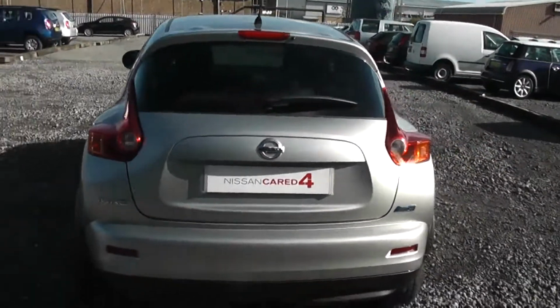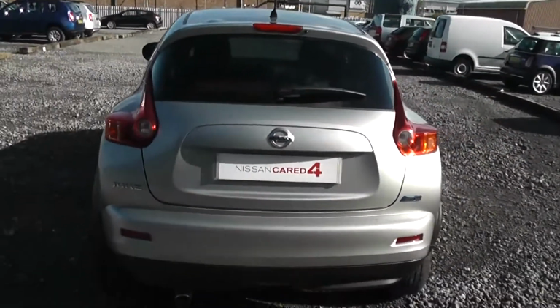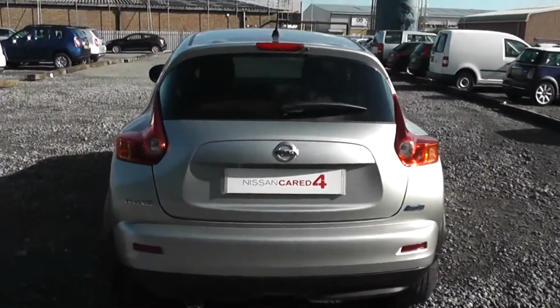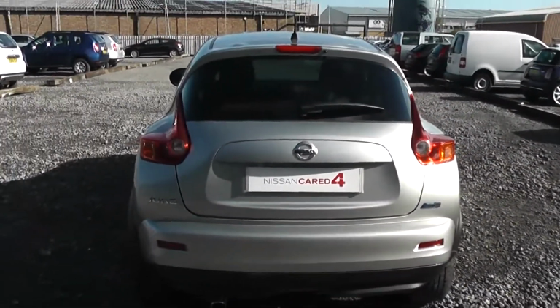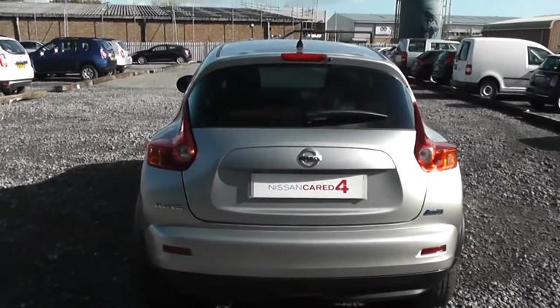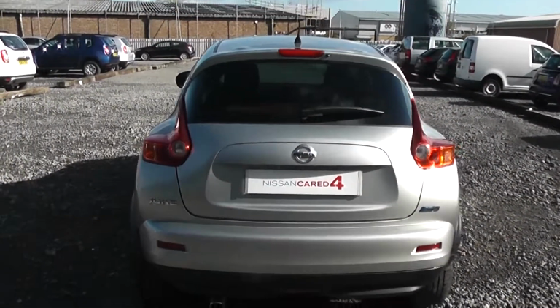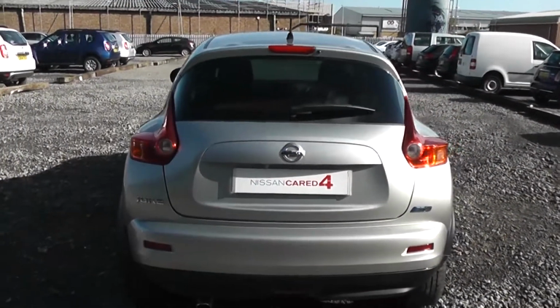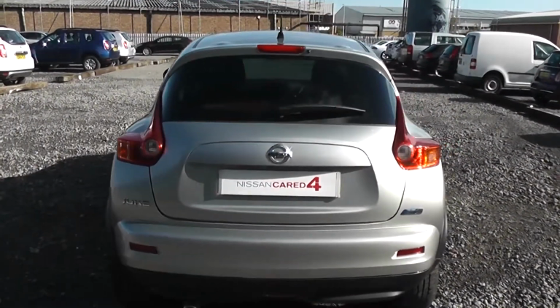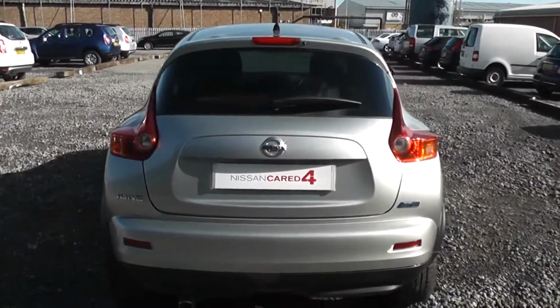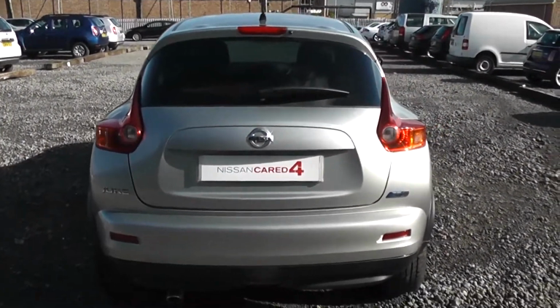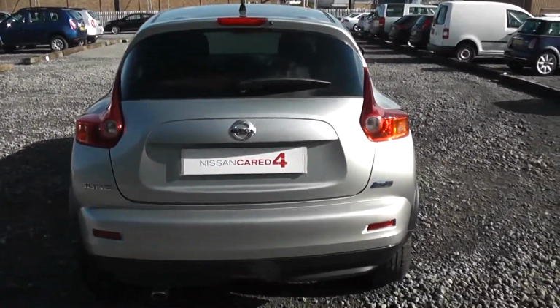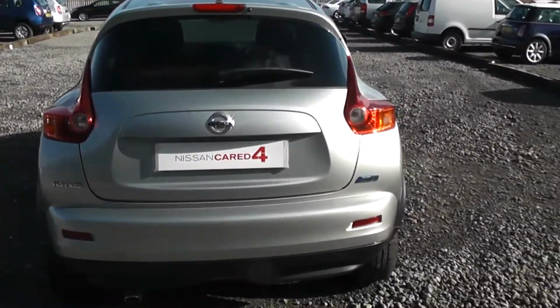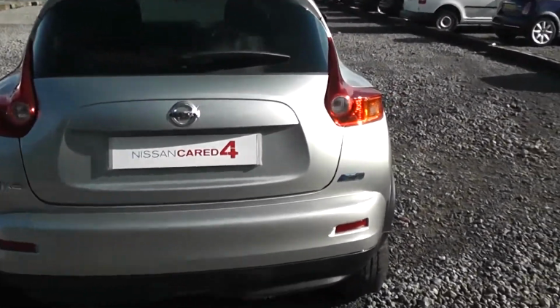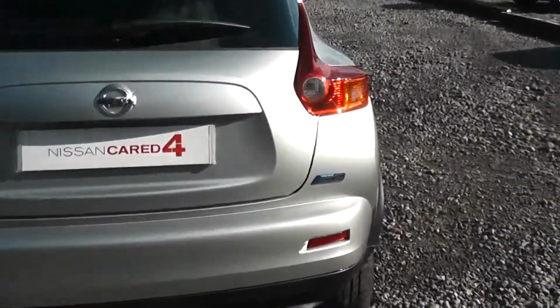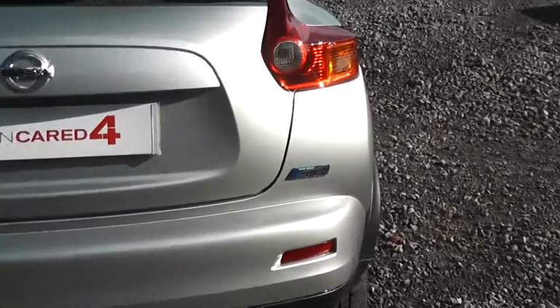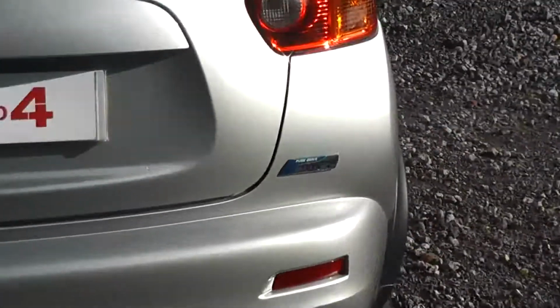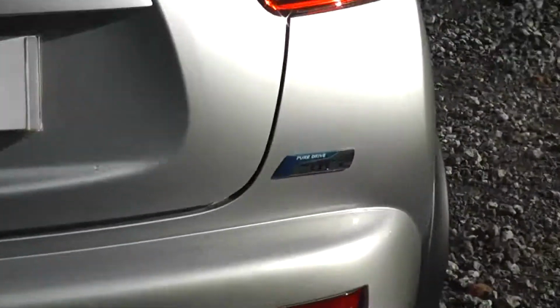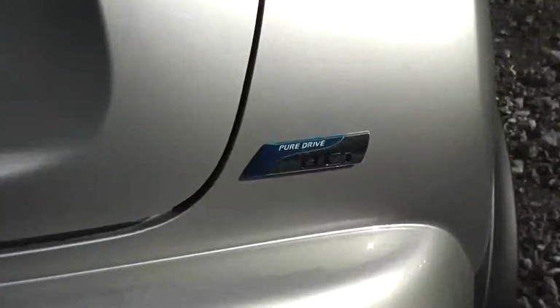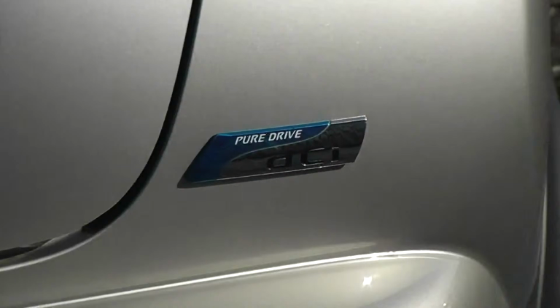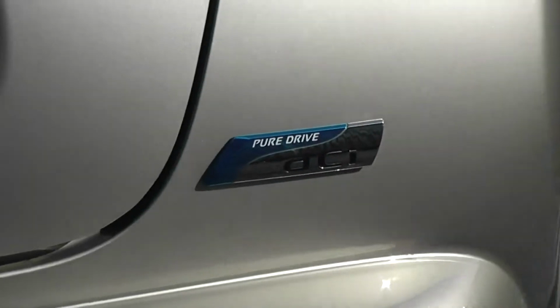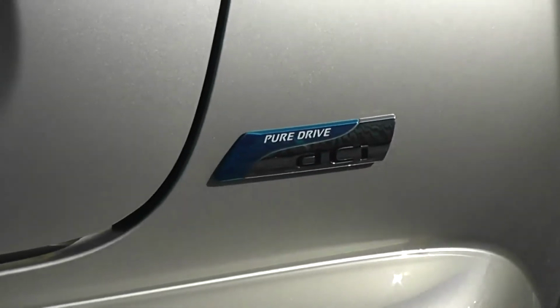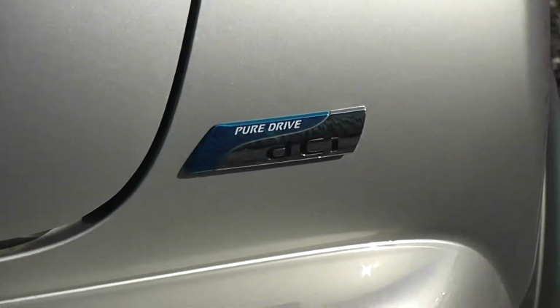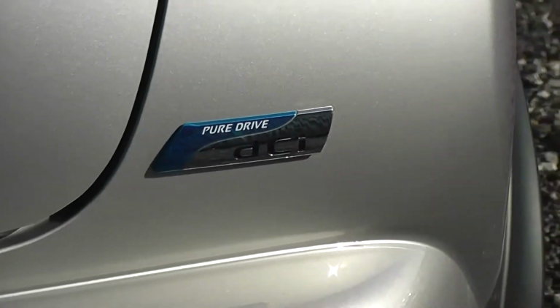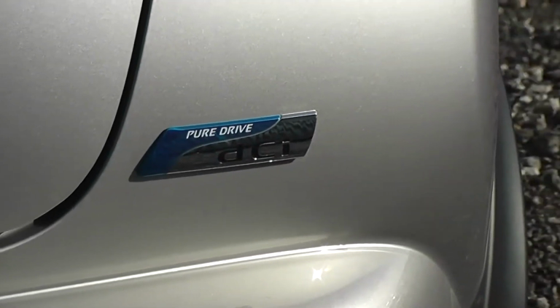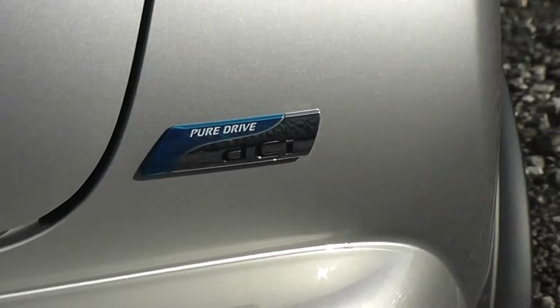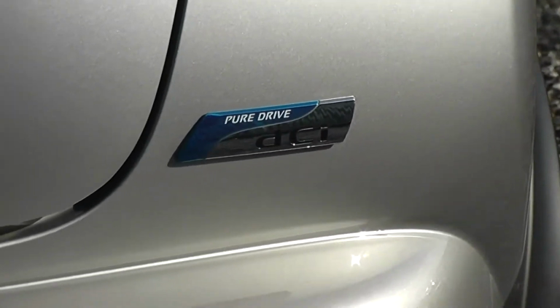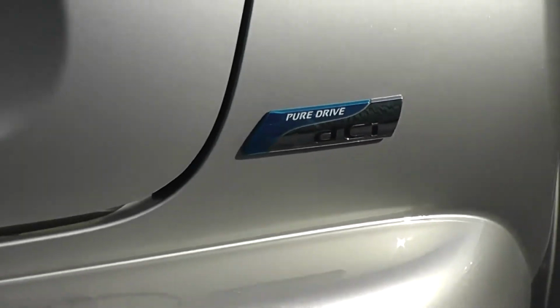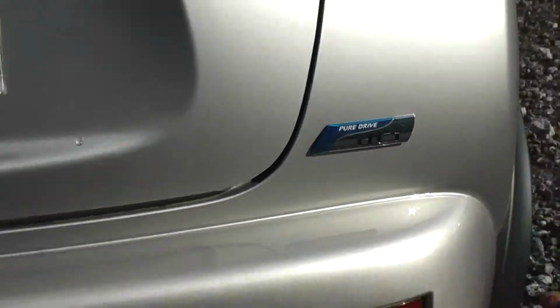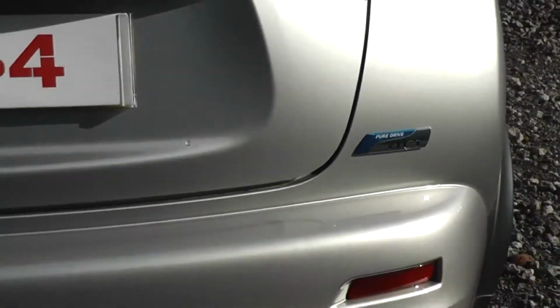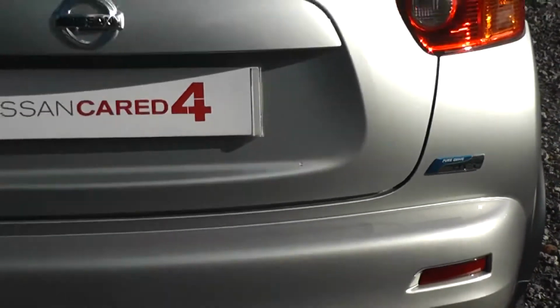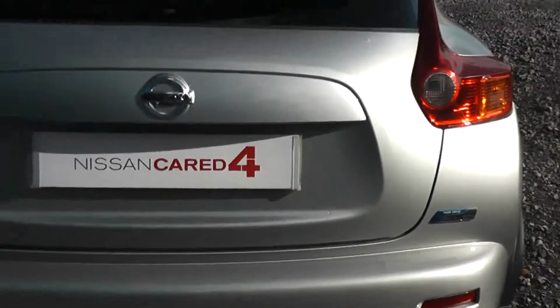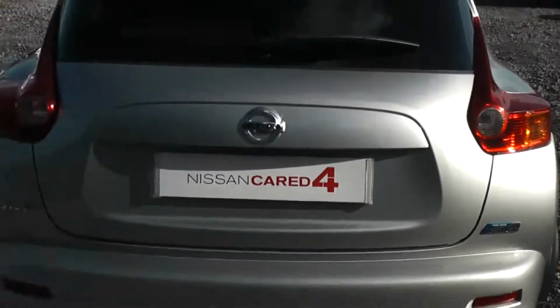You'll notice on the bottom right-hand side of the vehicle here, there's the PureDrive badge. This is only given to Nissan's most fuel-efficient vehicles.